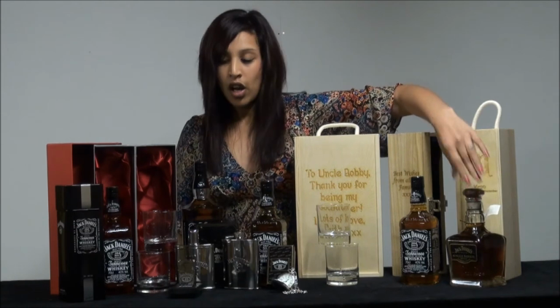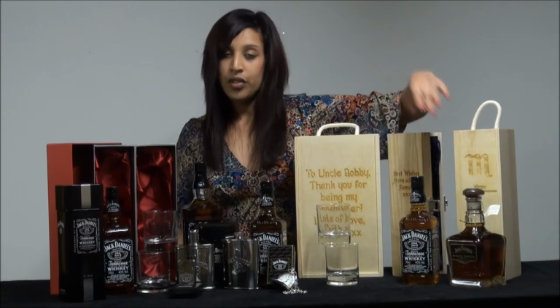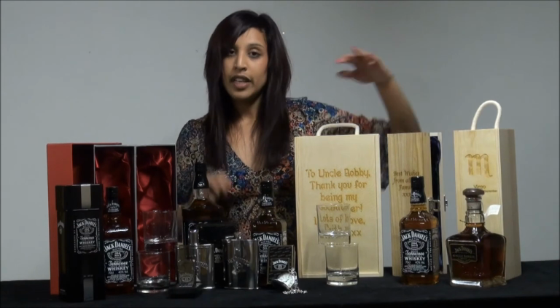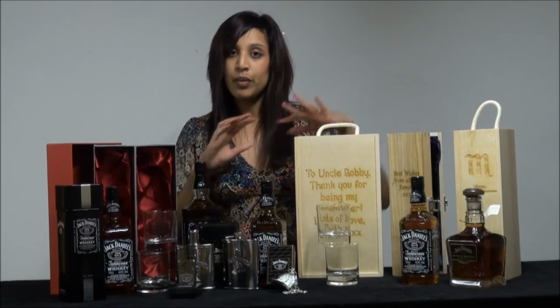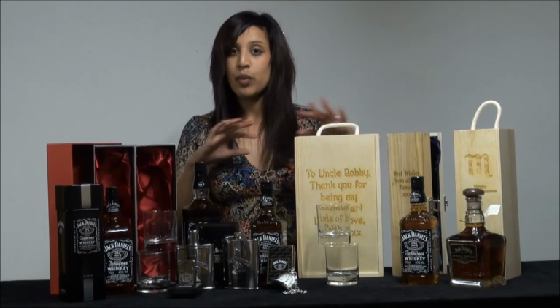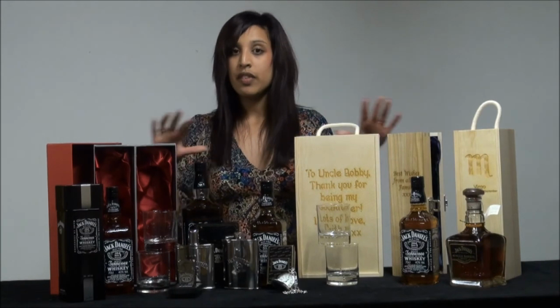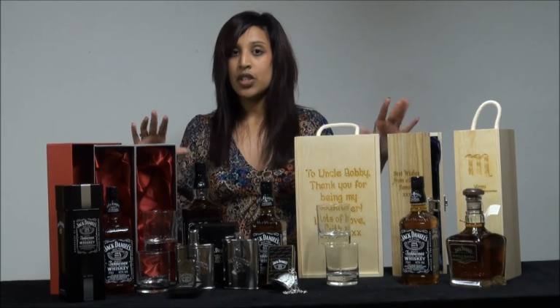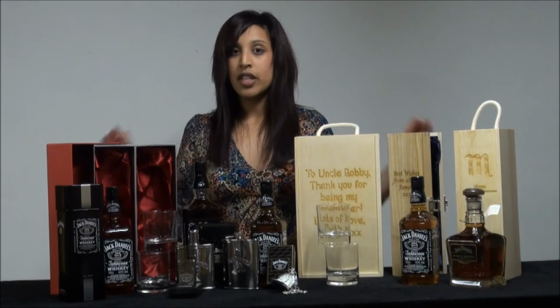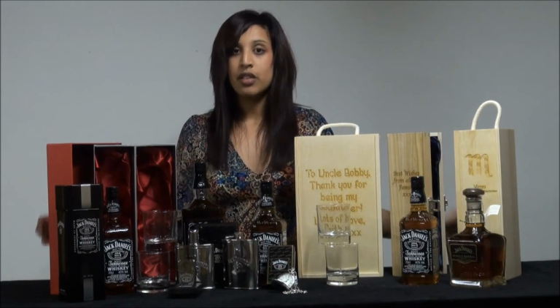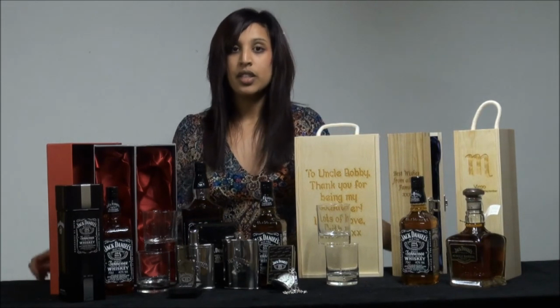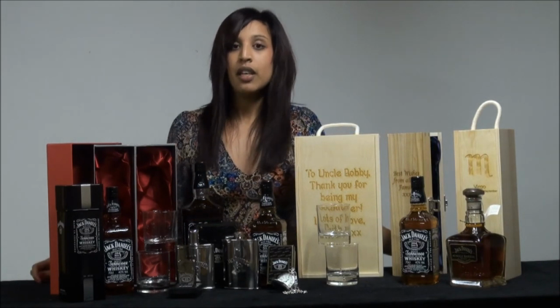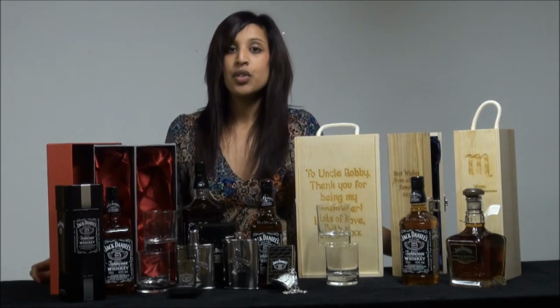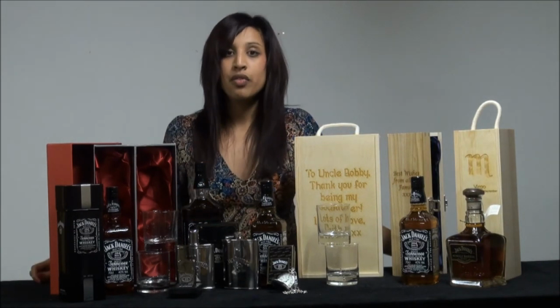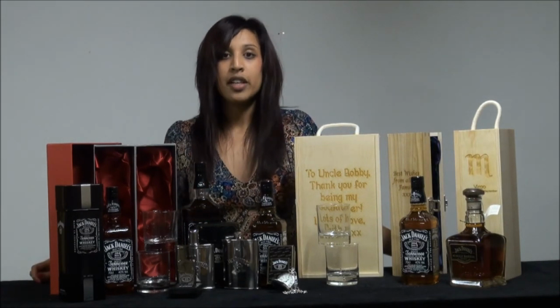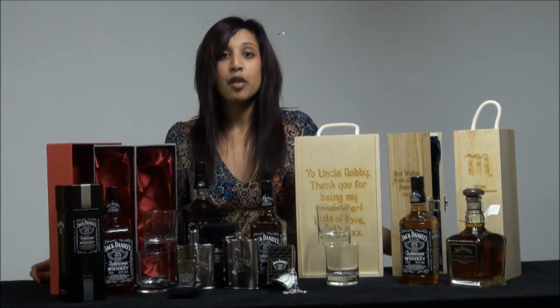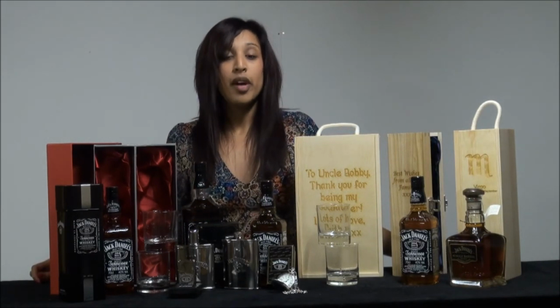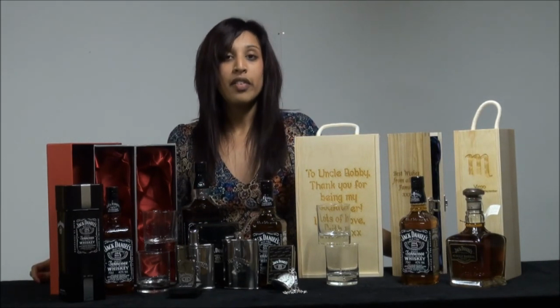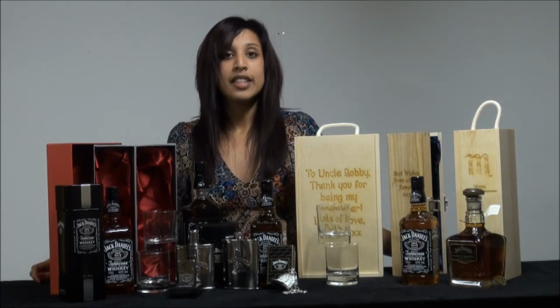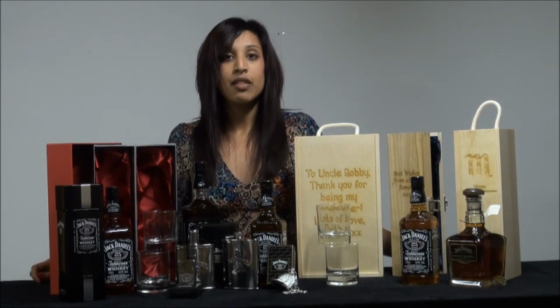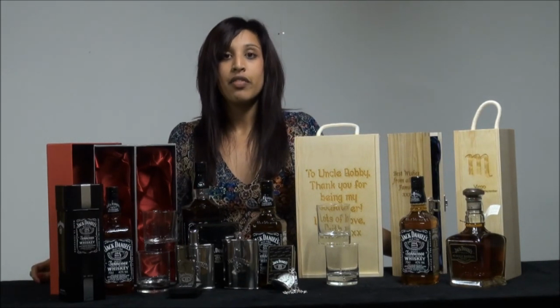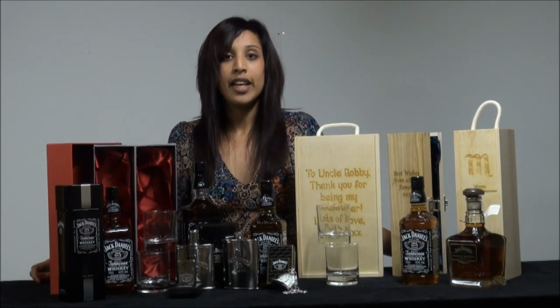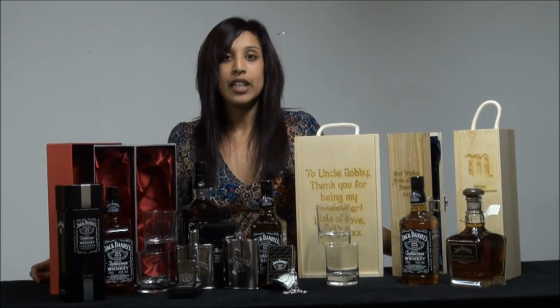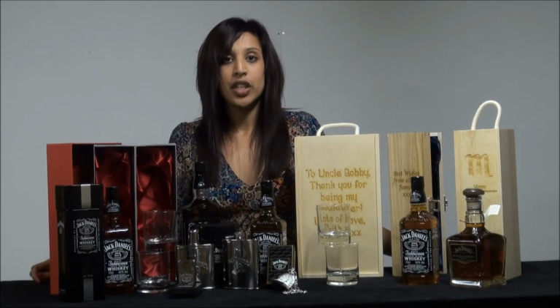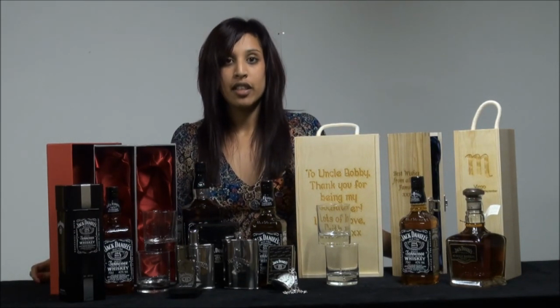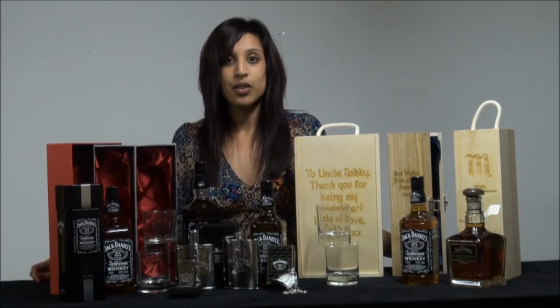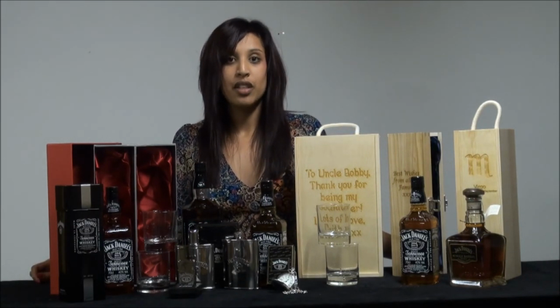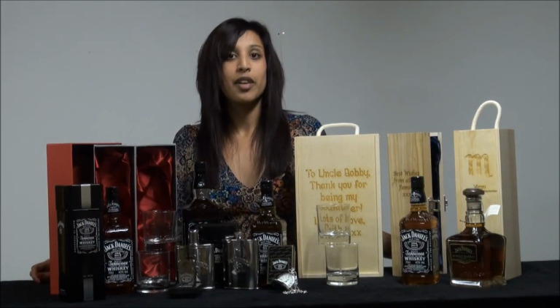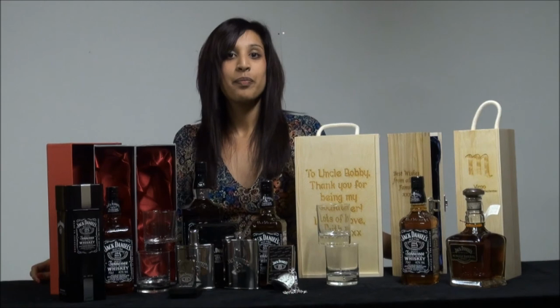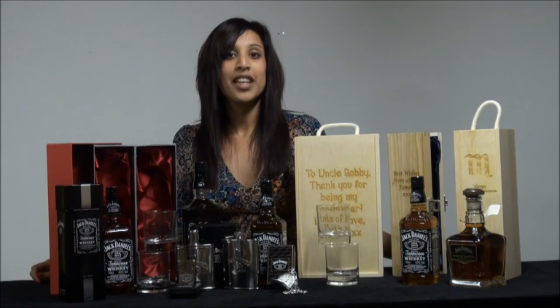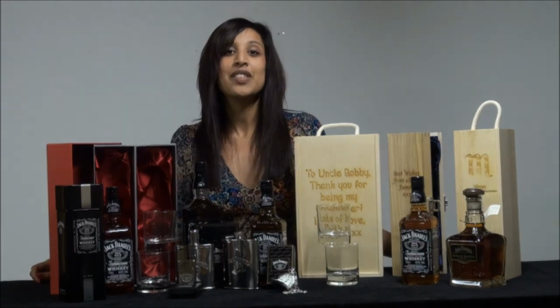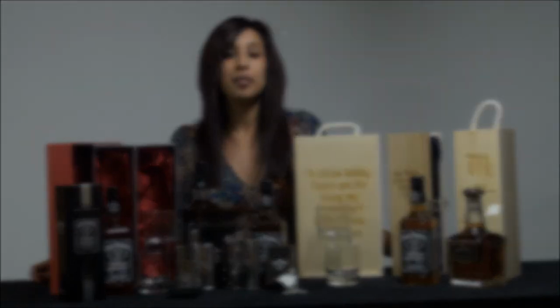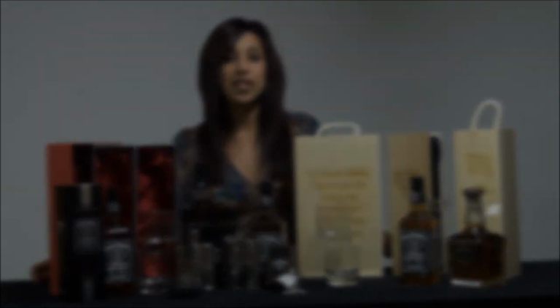Hopefully with one of these Jack Daniels gifts you'll find the perfect gift for any Jack Daniels lover. Thanks very much.